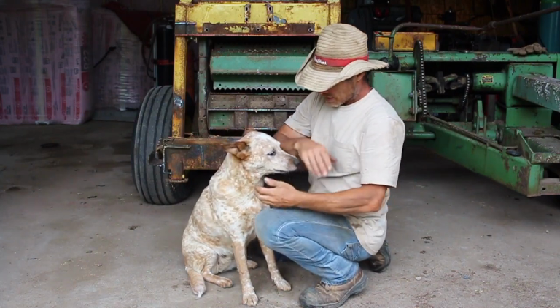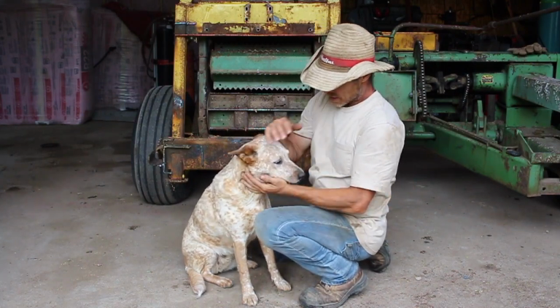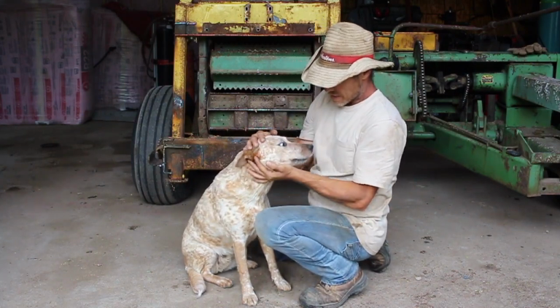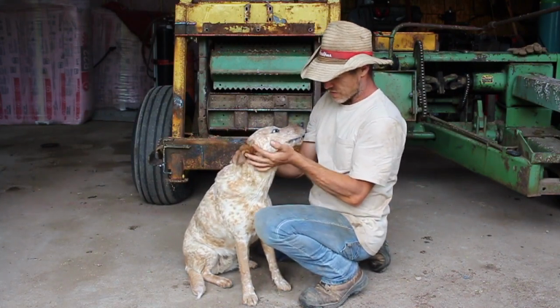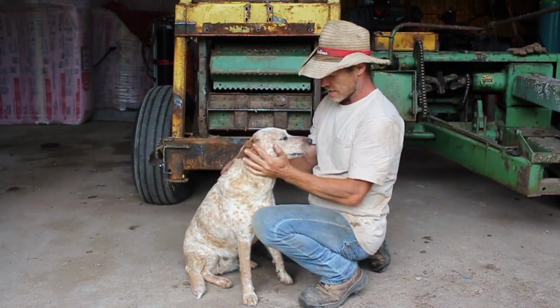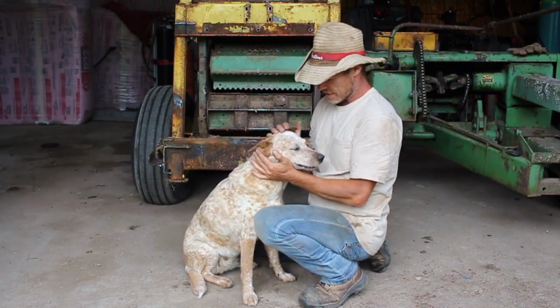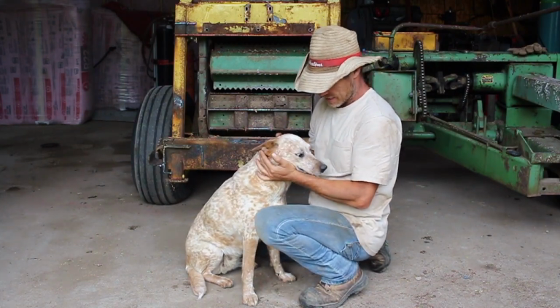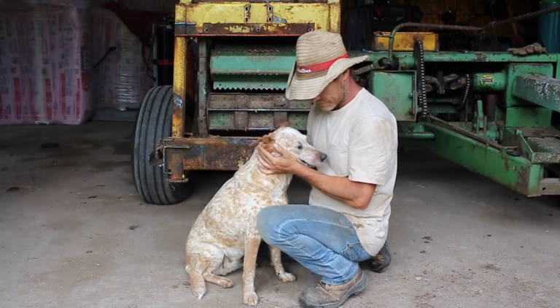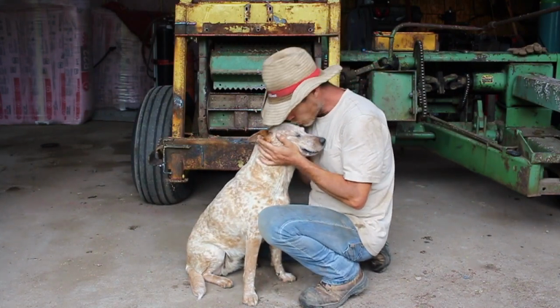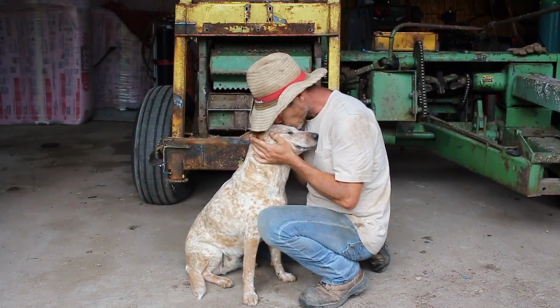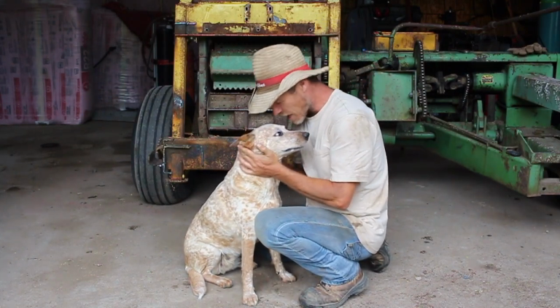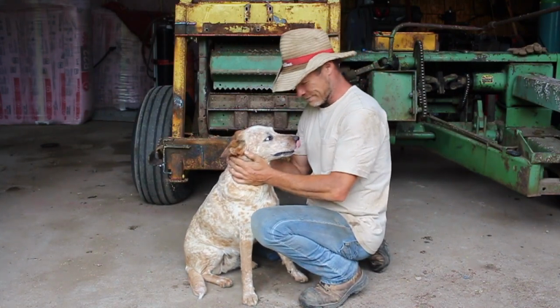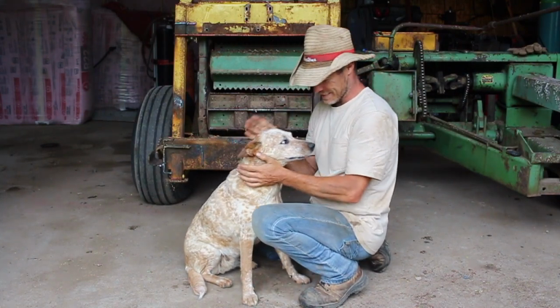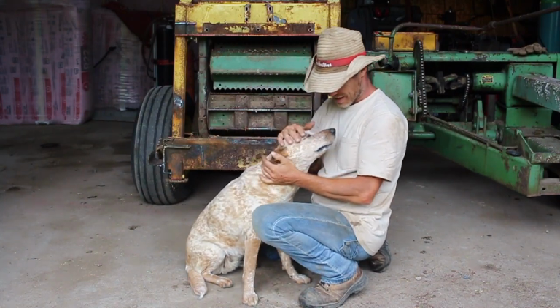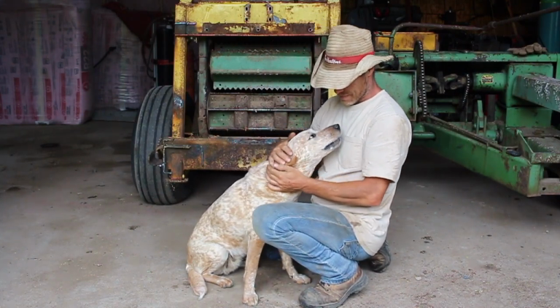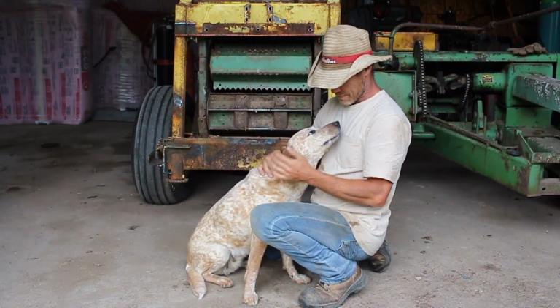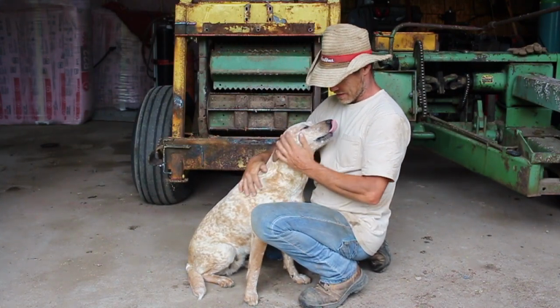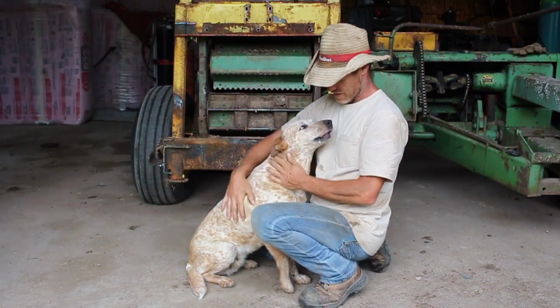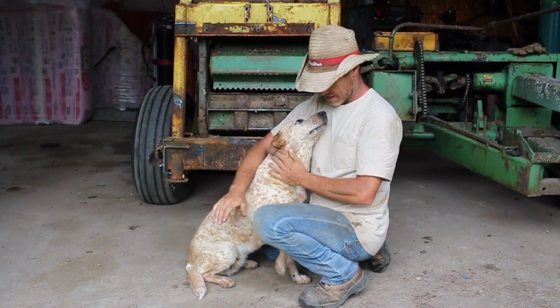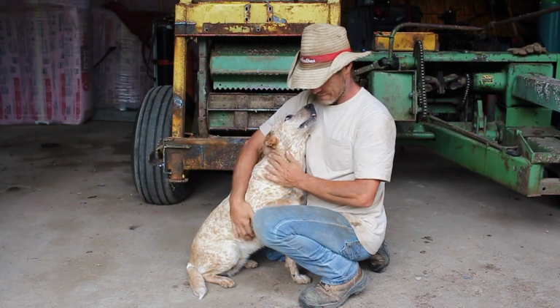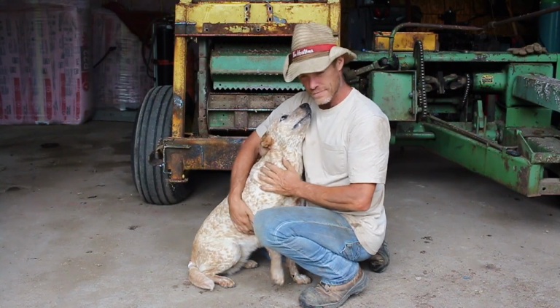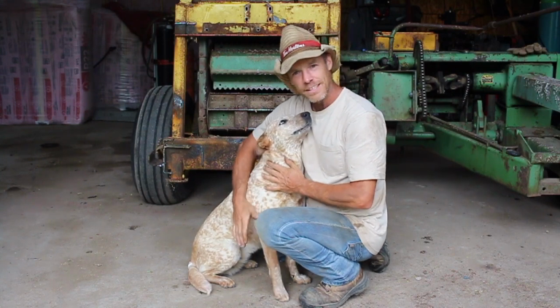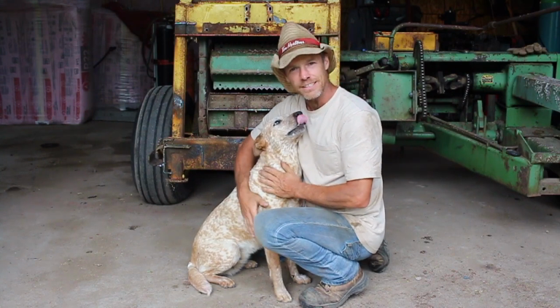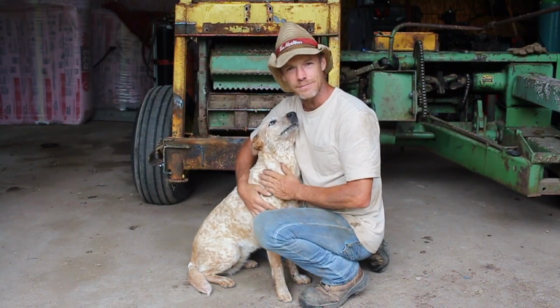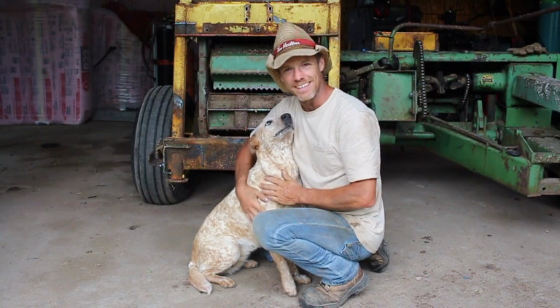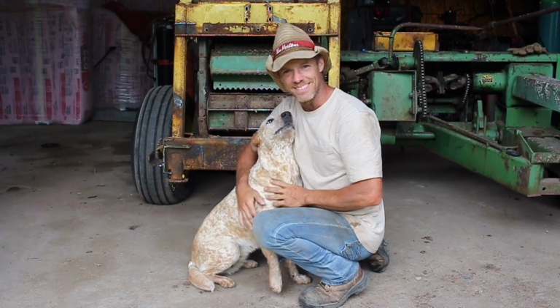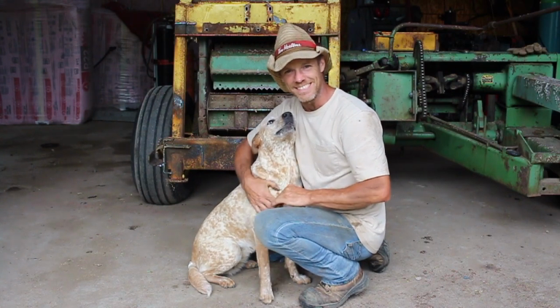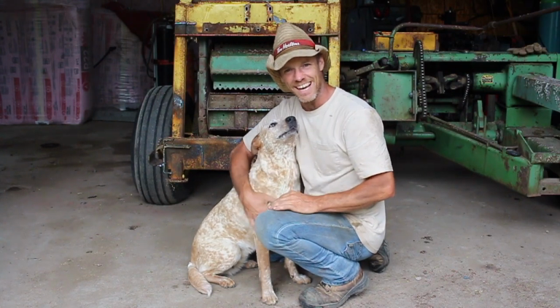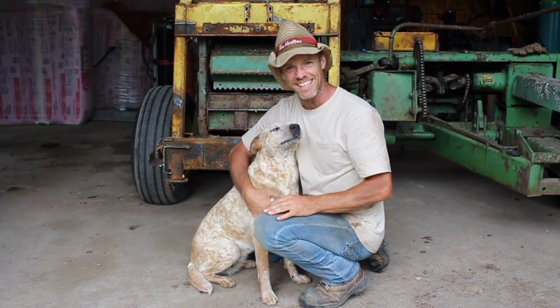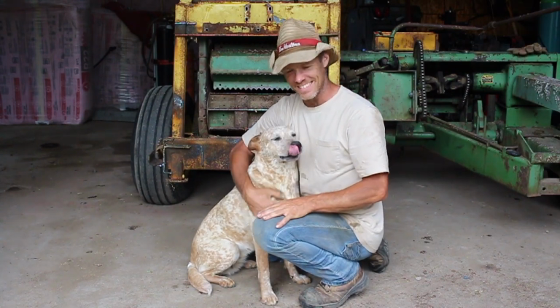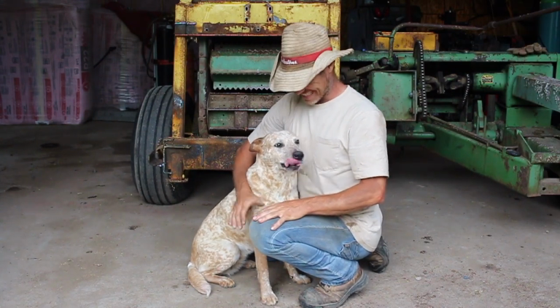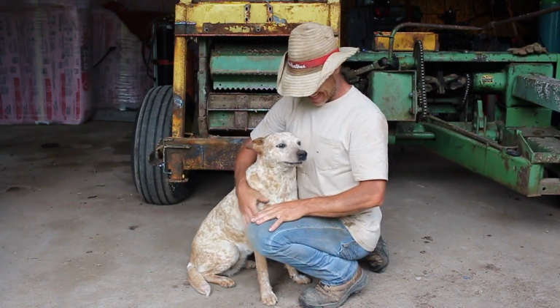Hey best friend! This is my Lucy. I love her to death.